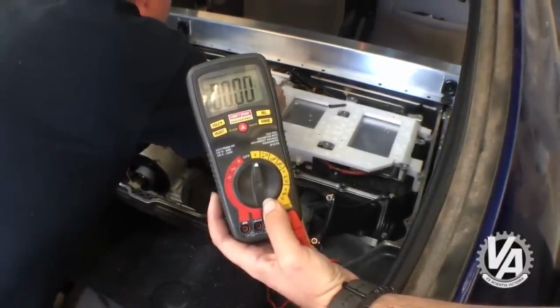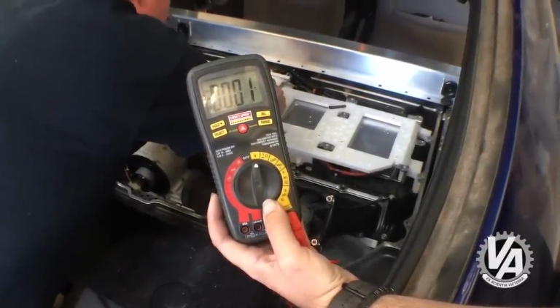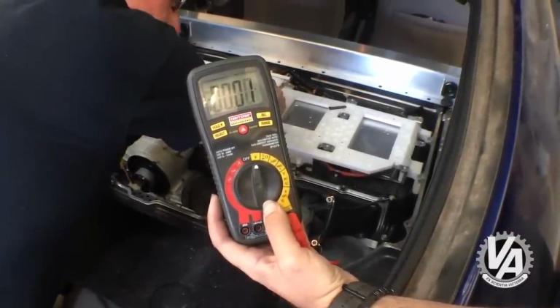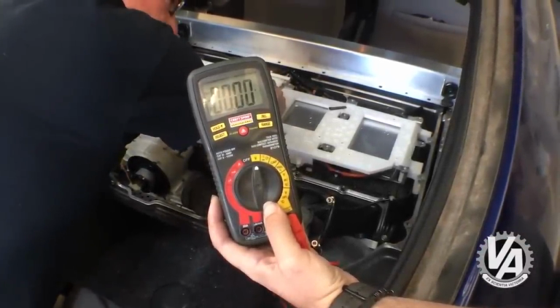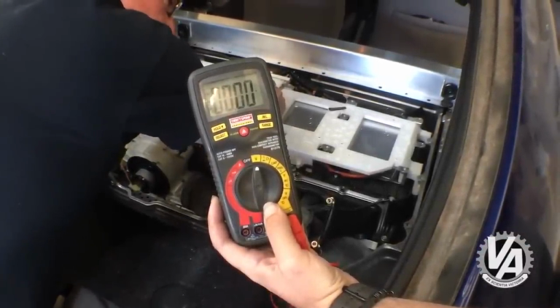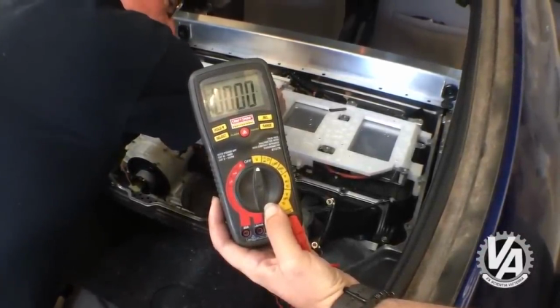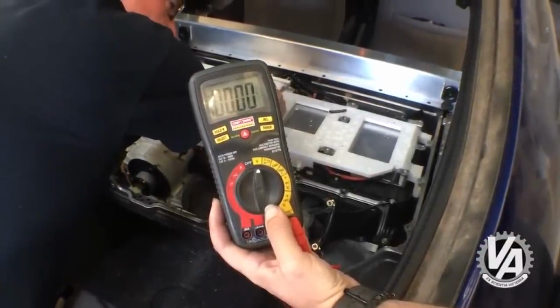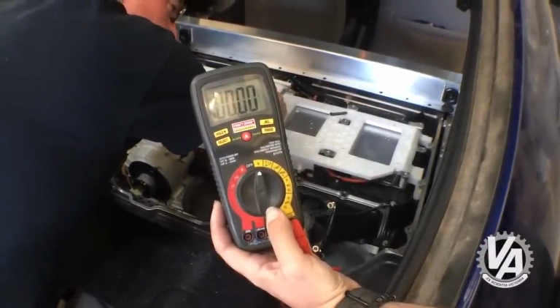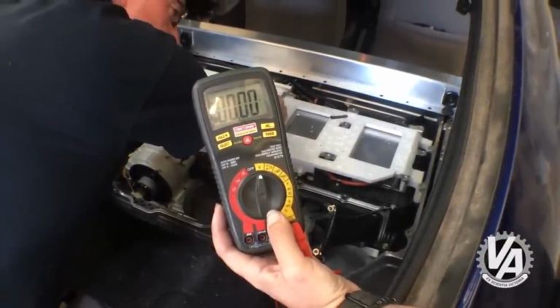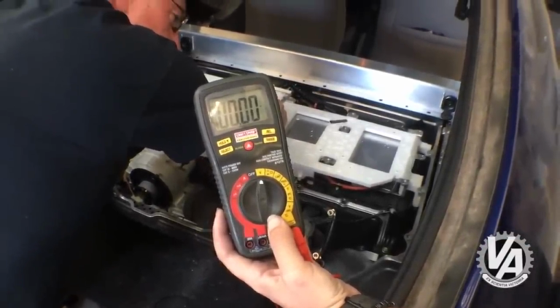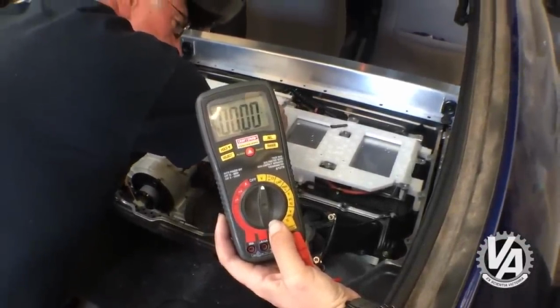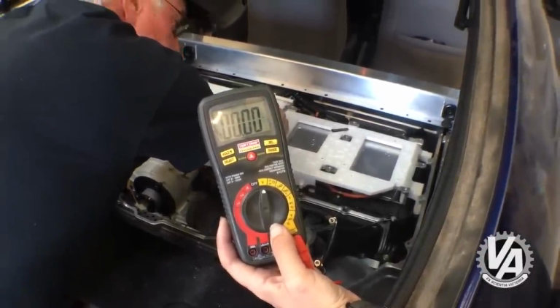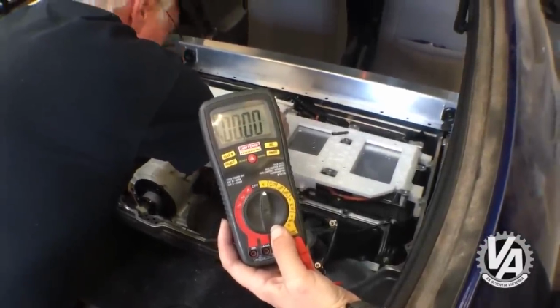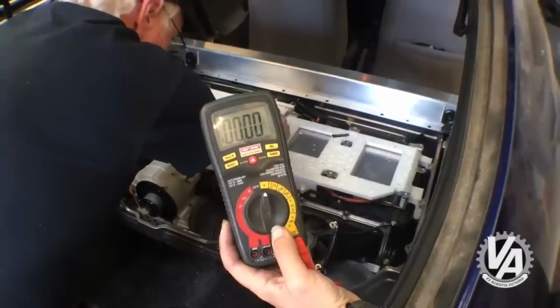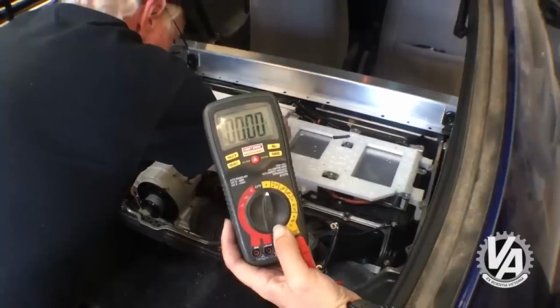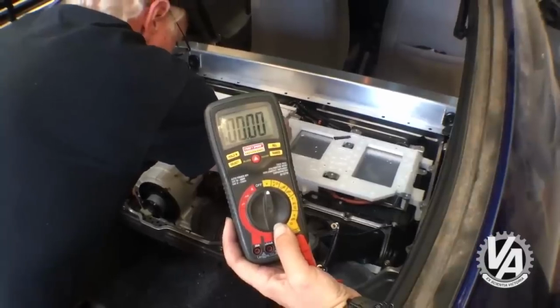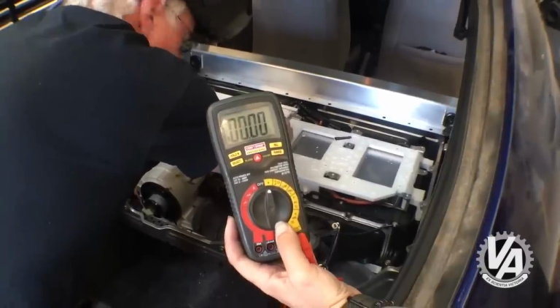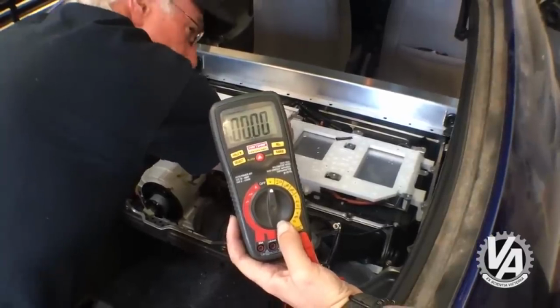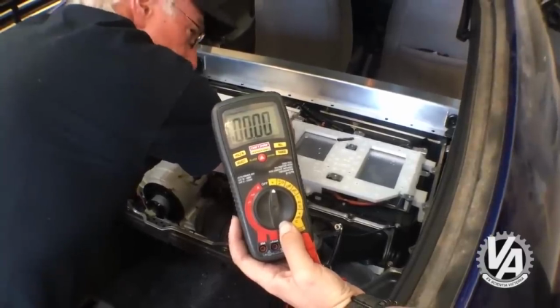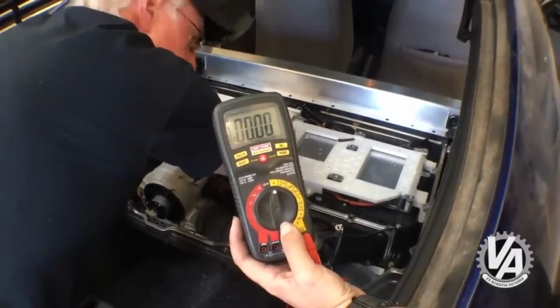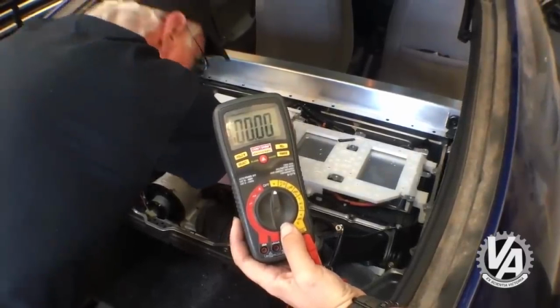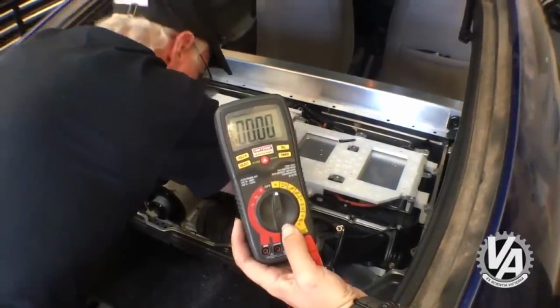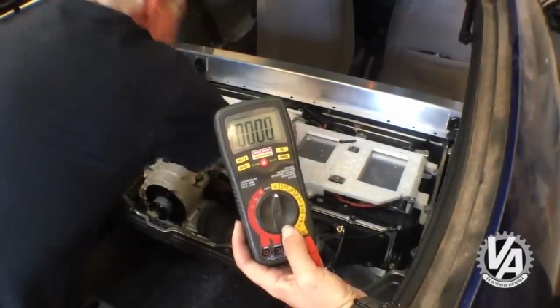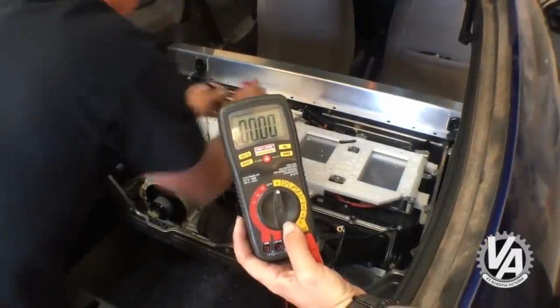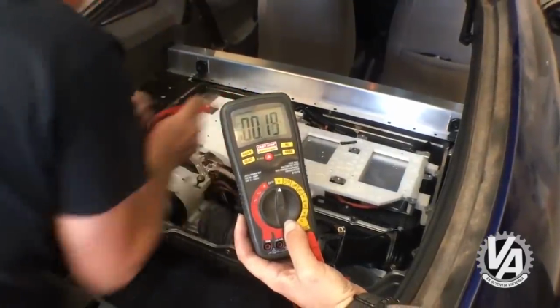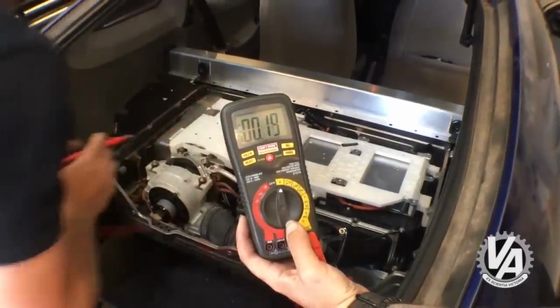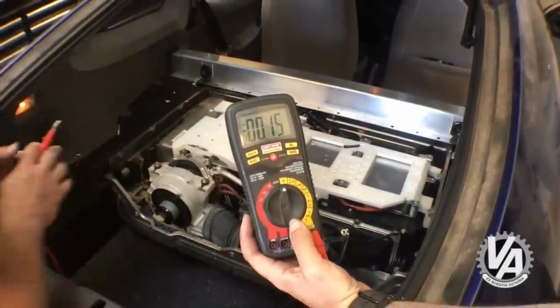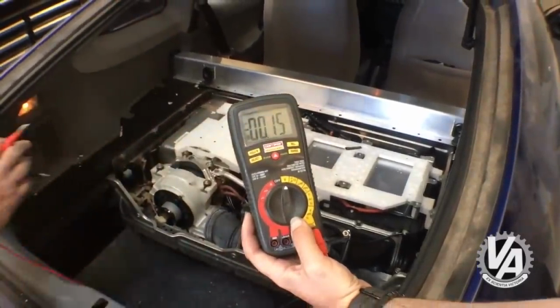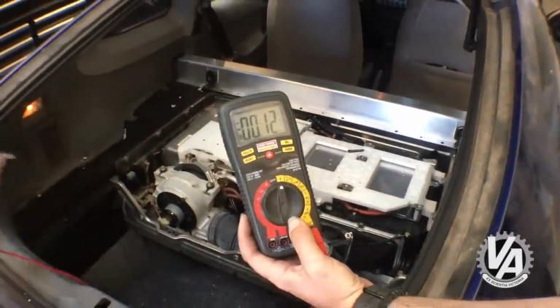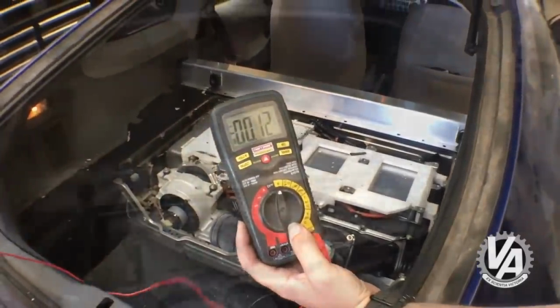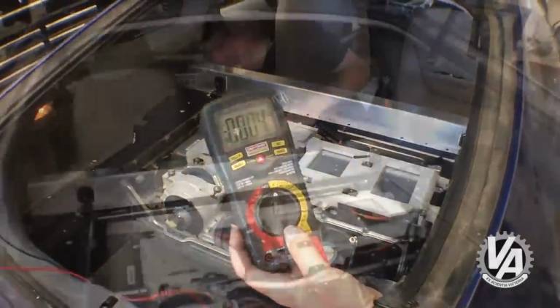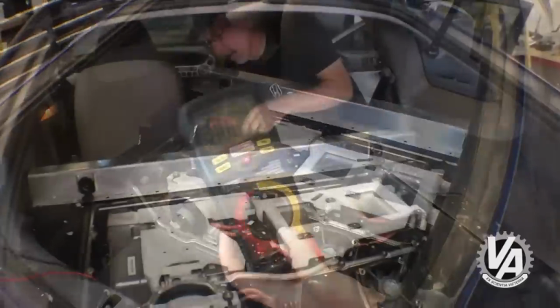How many volts? None — that's less than 30. We're good.